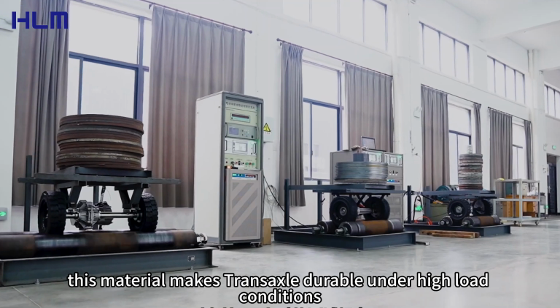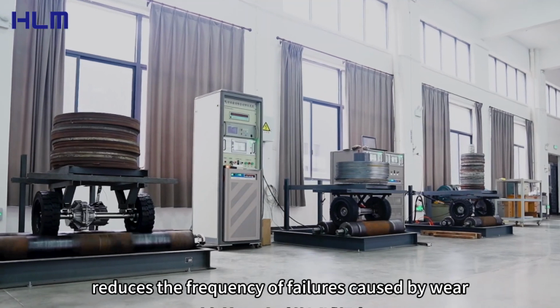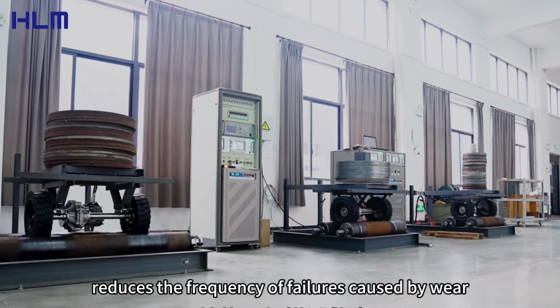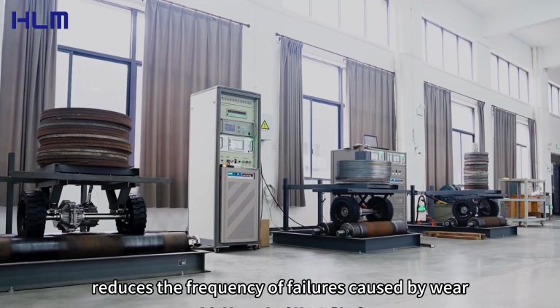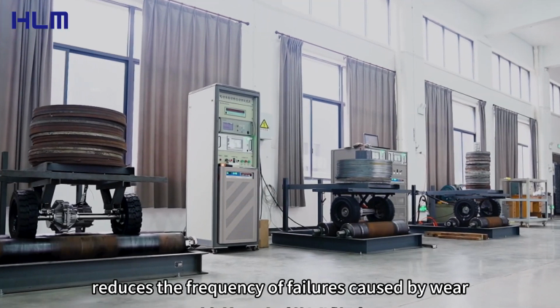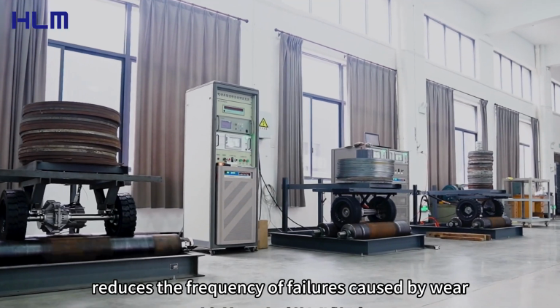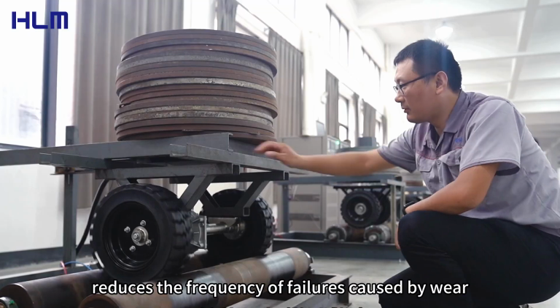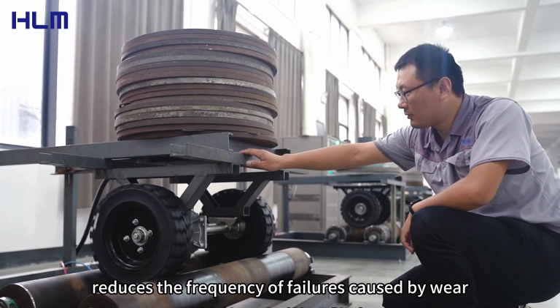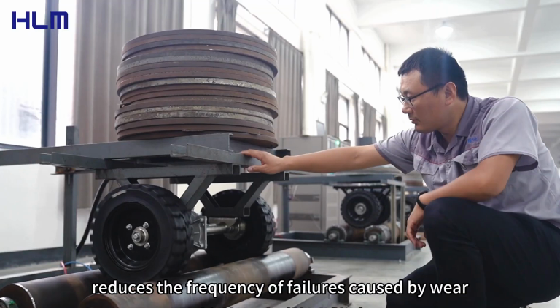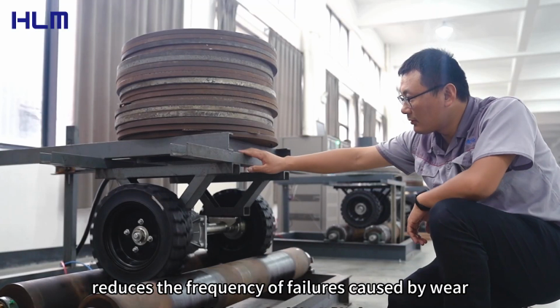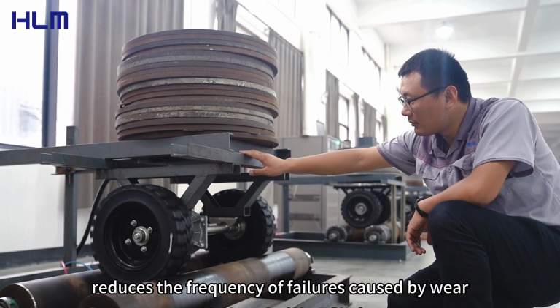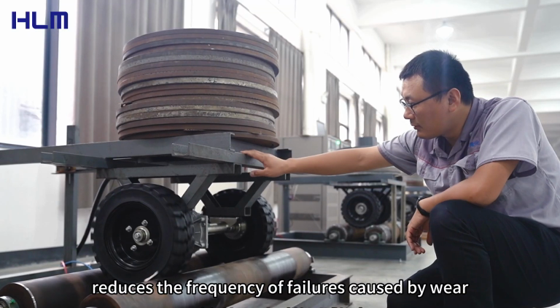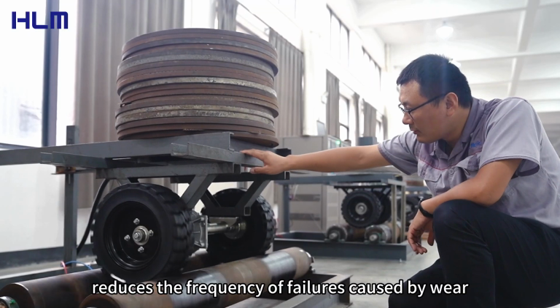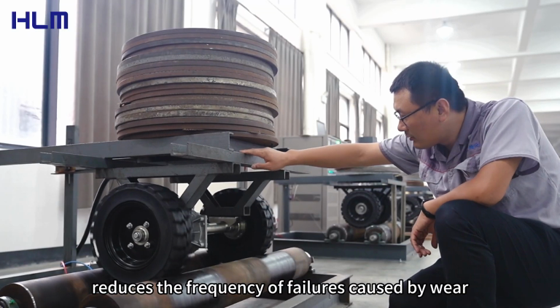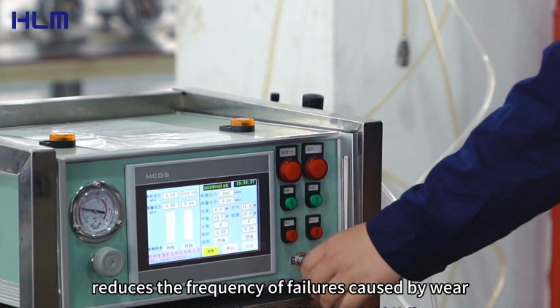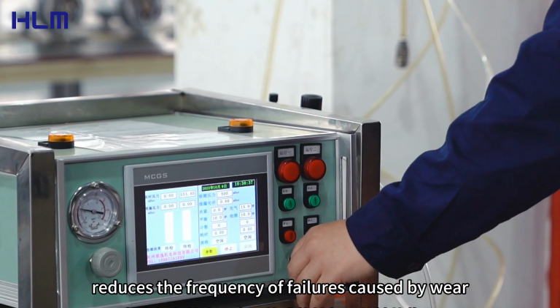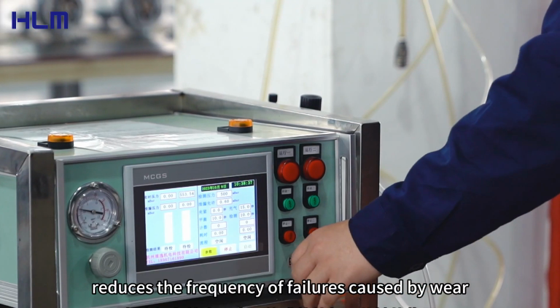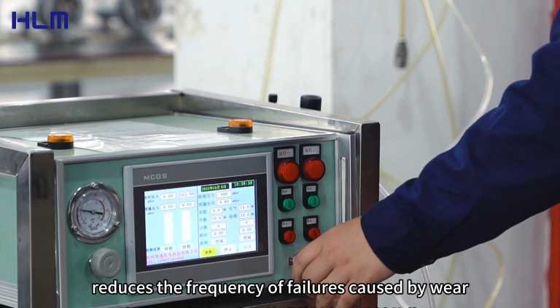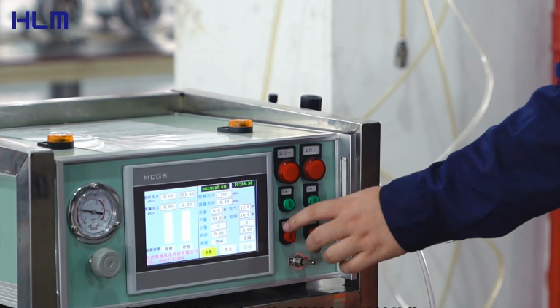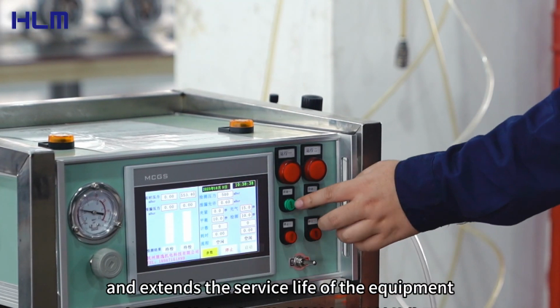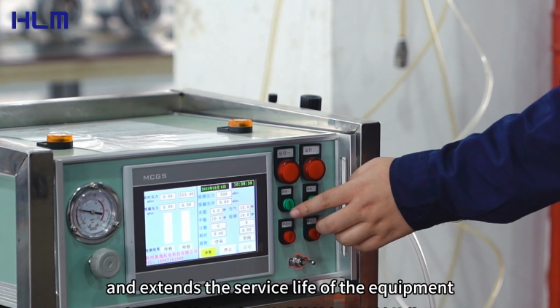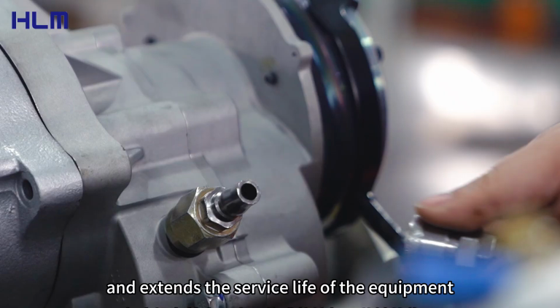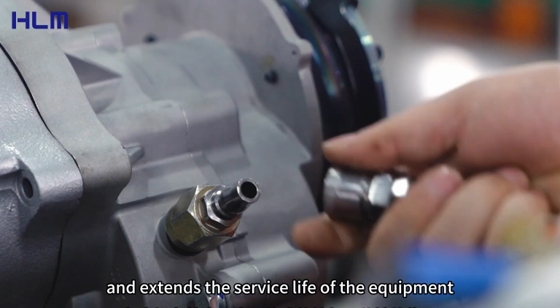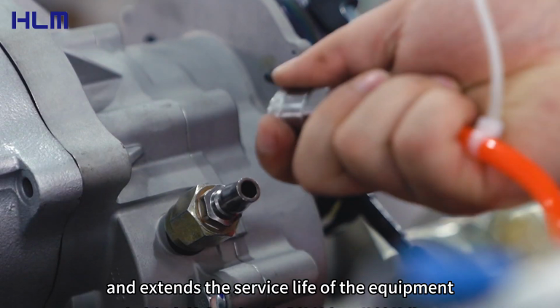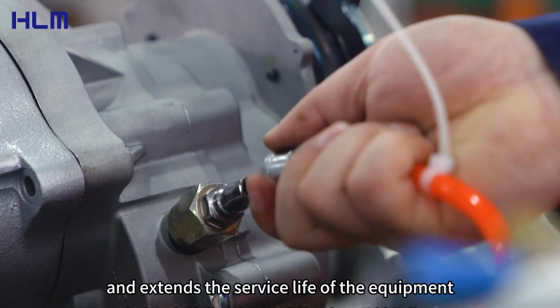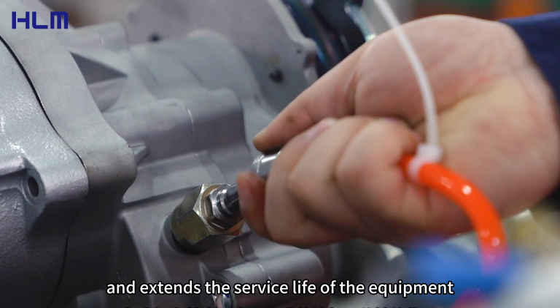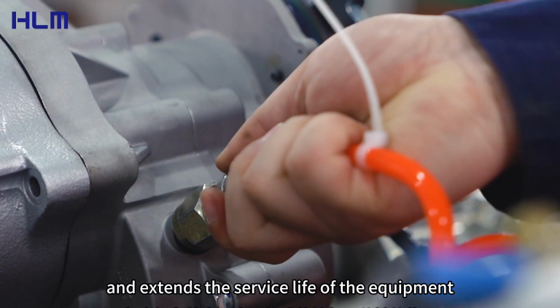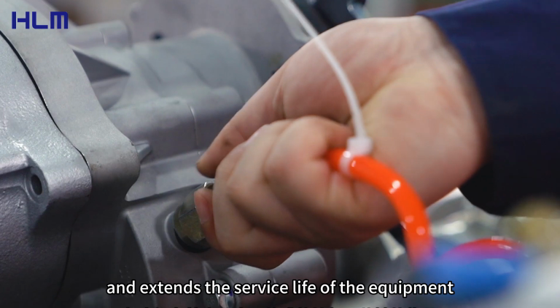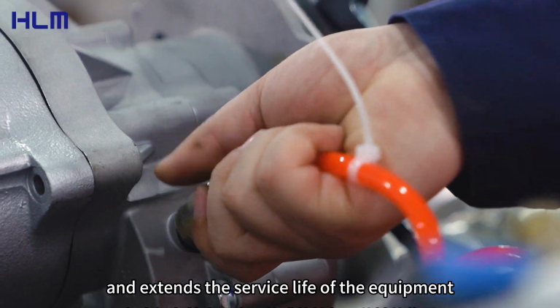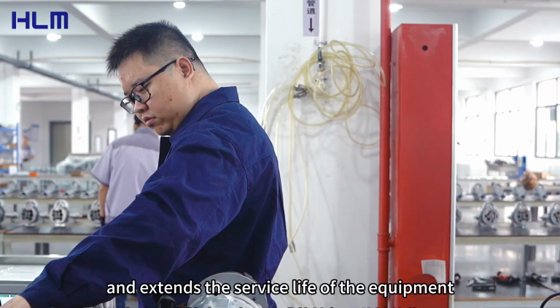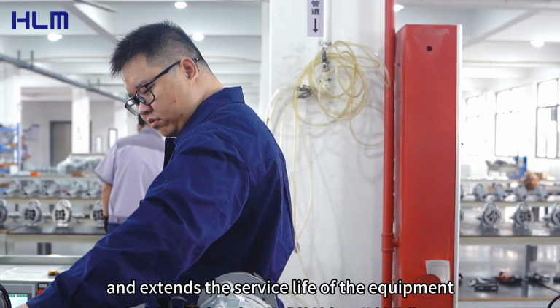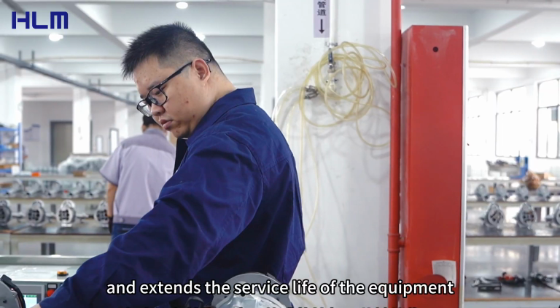This reduces the frequency of failures caused by wear and extends the service life of the equipment.